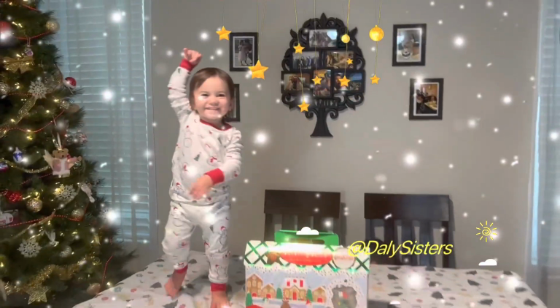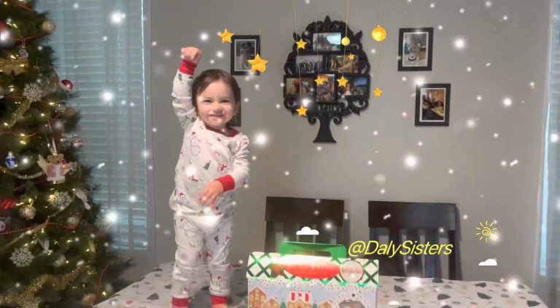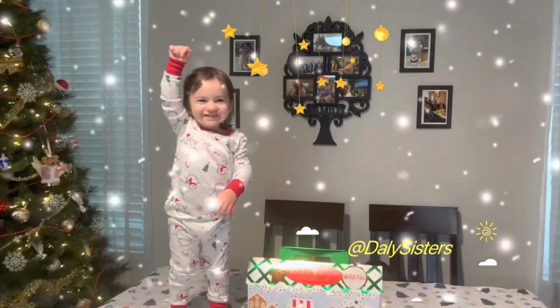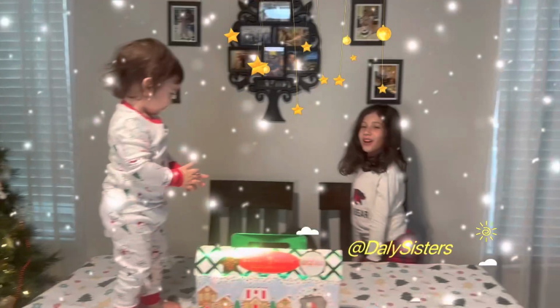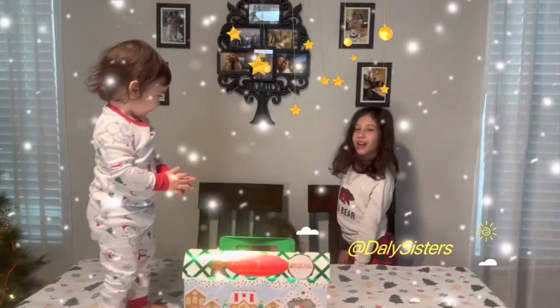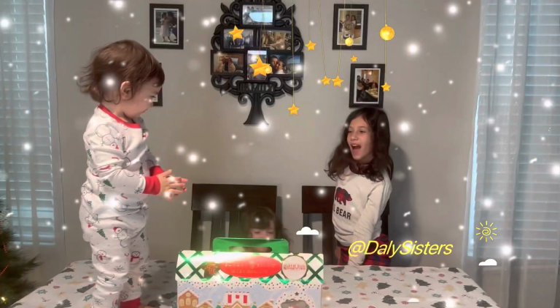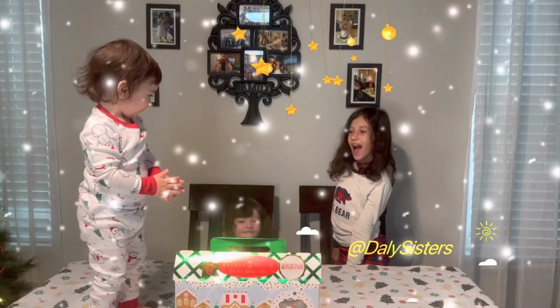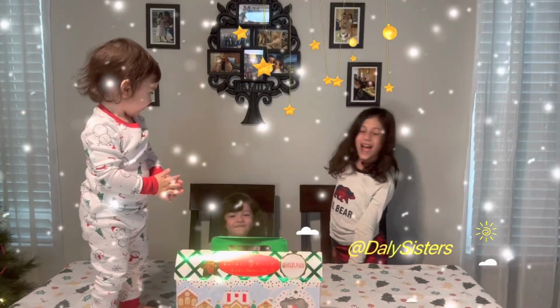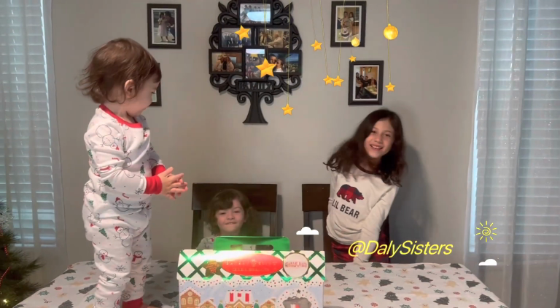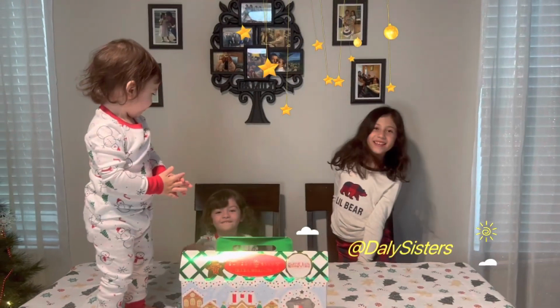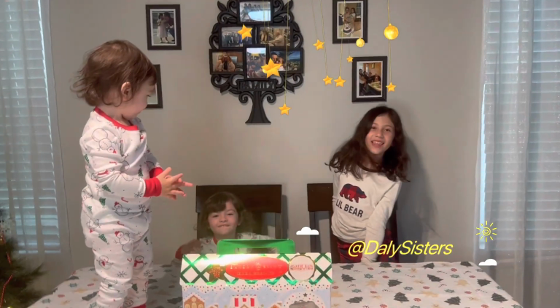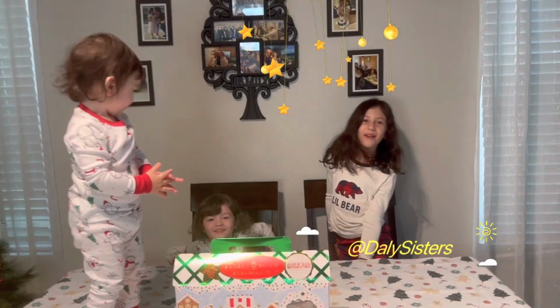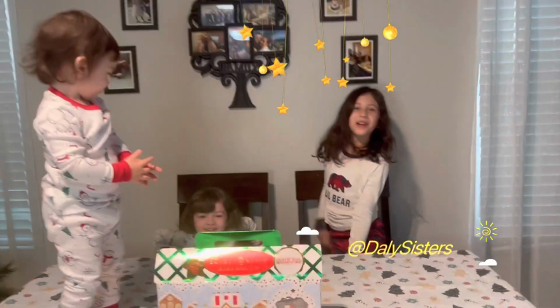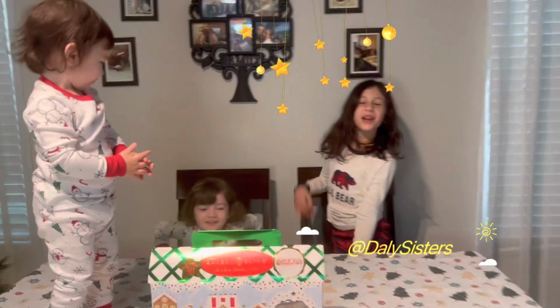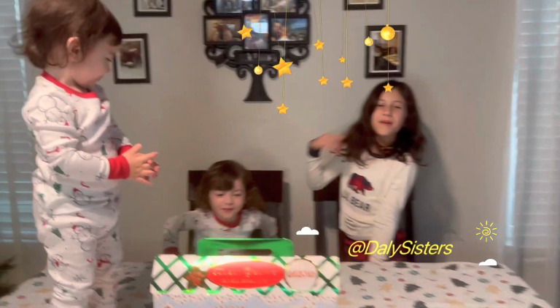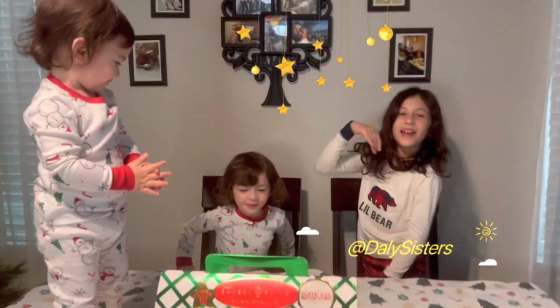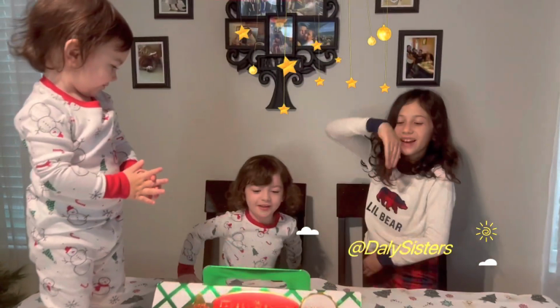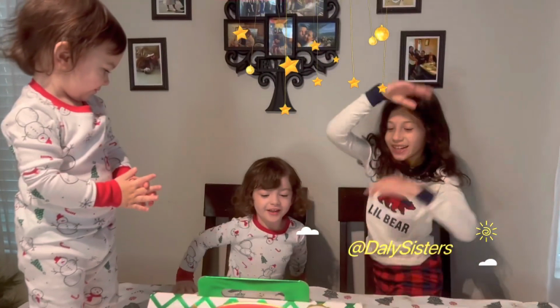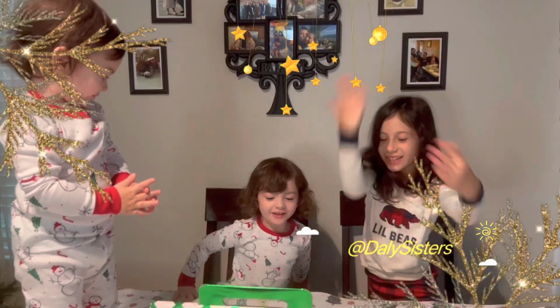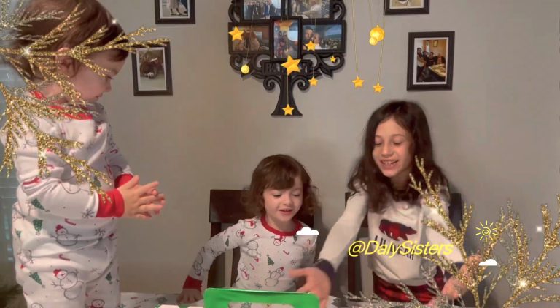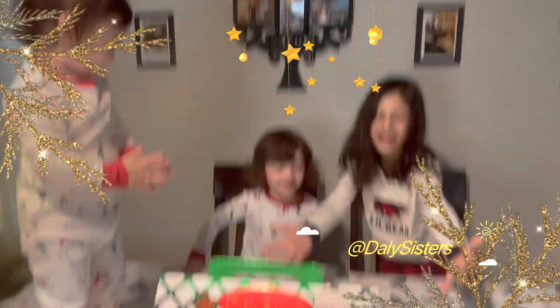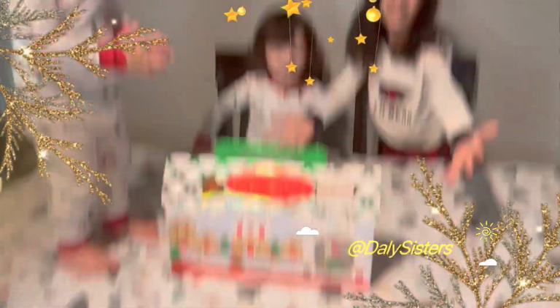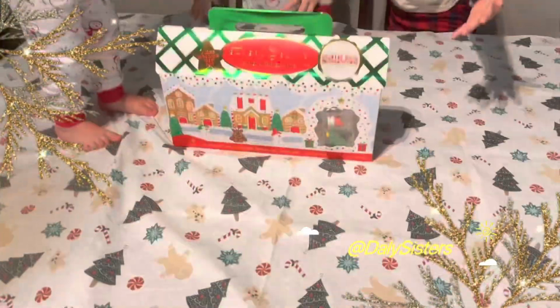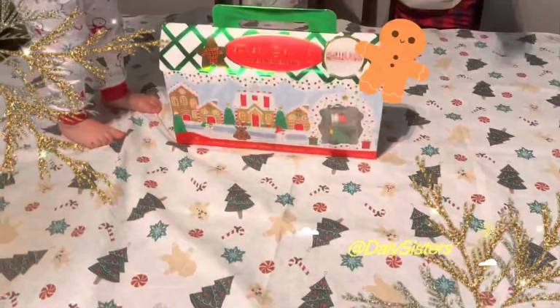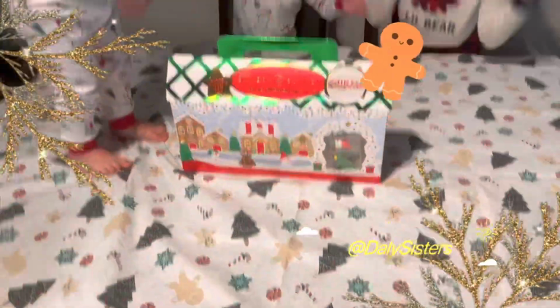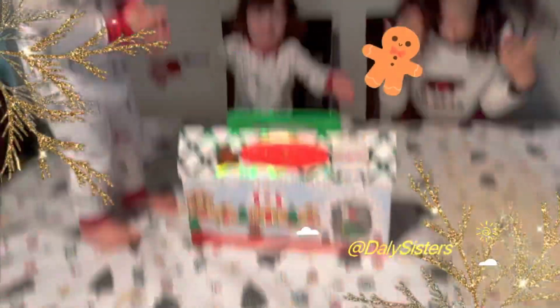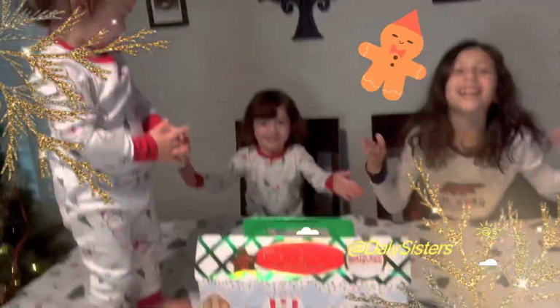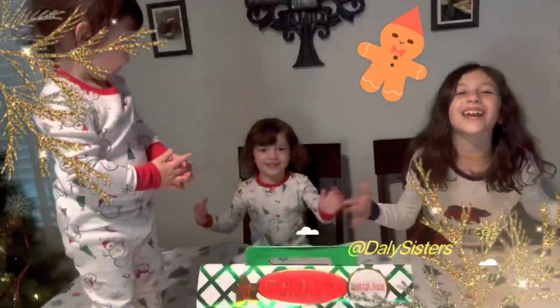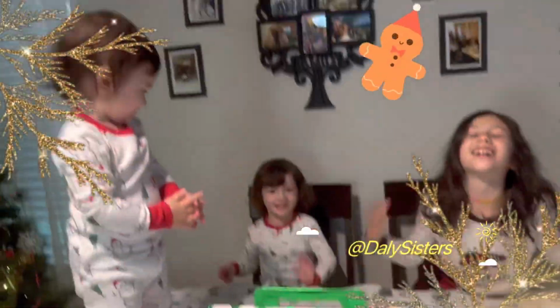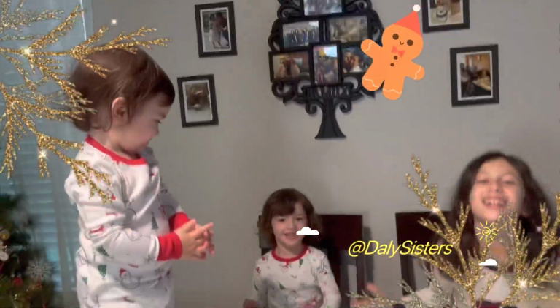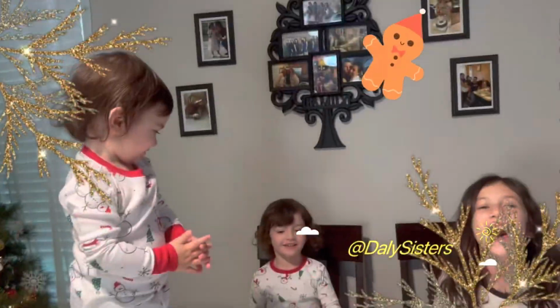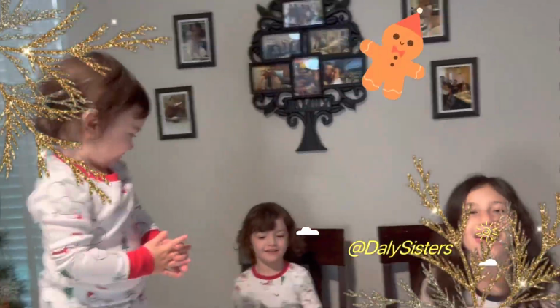Hello guys! Today we are going to make cookies for Santa Claus.